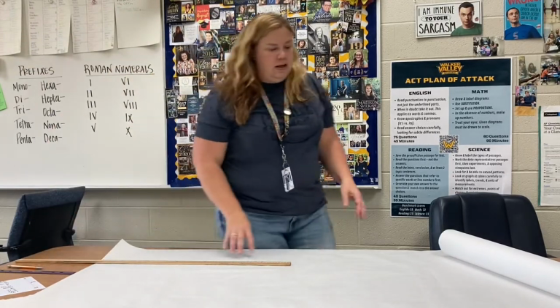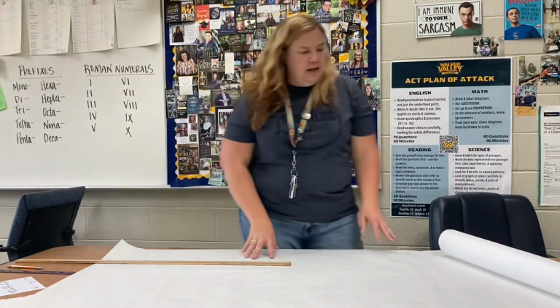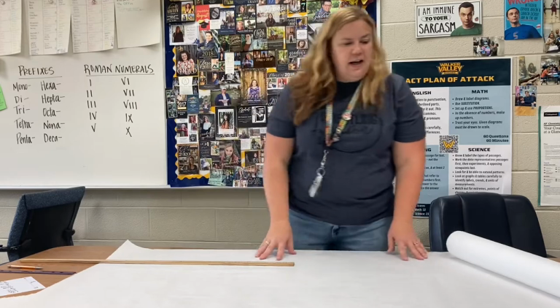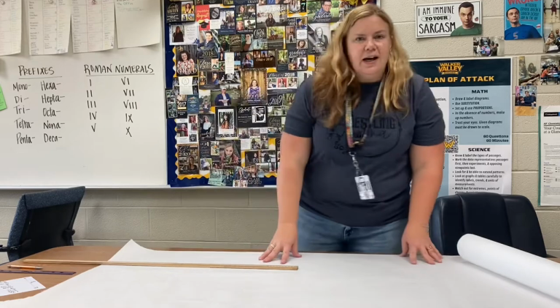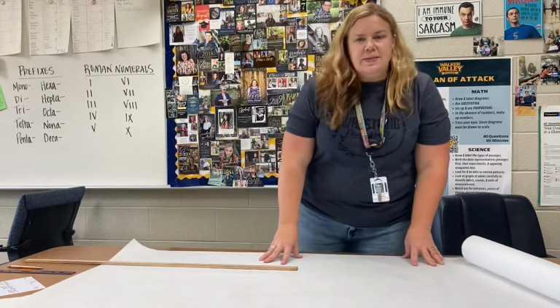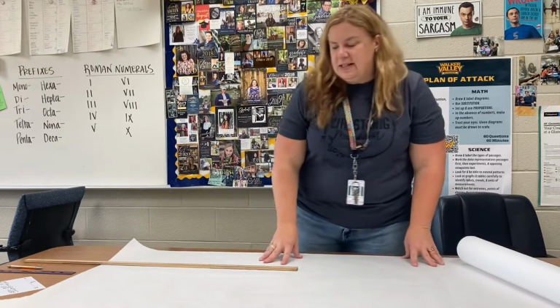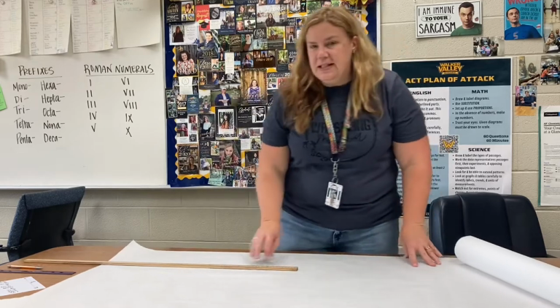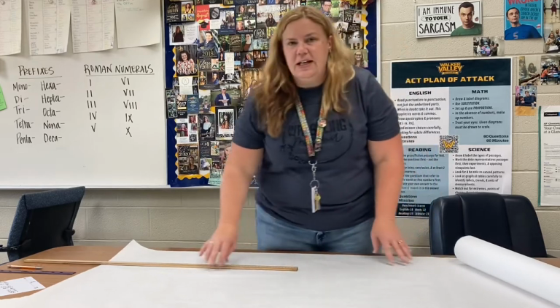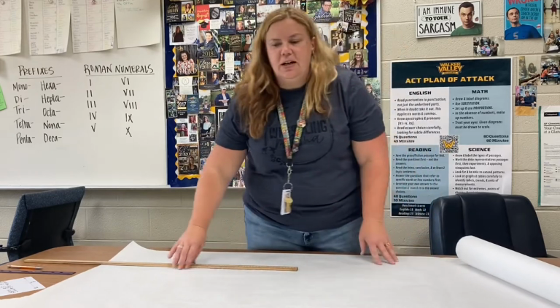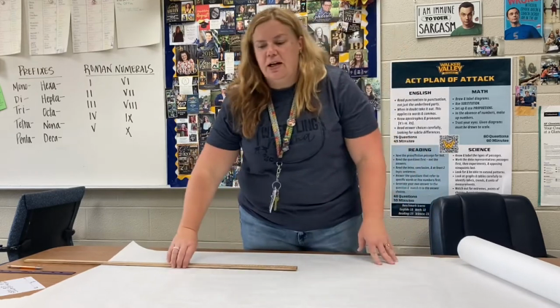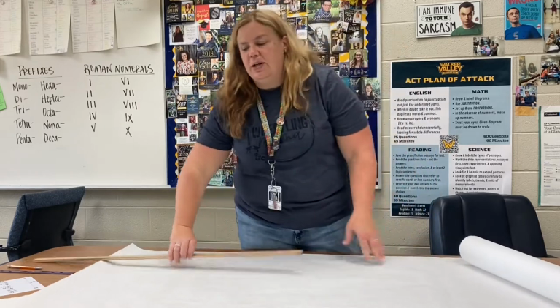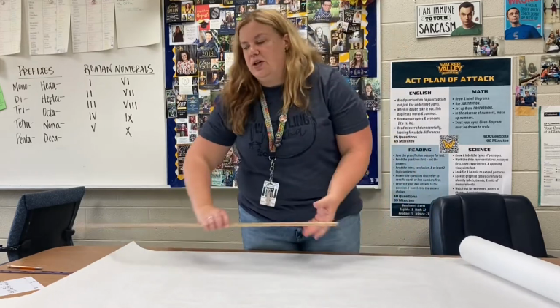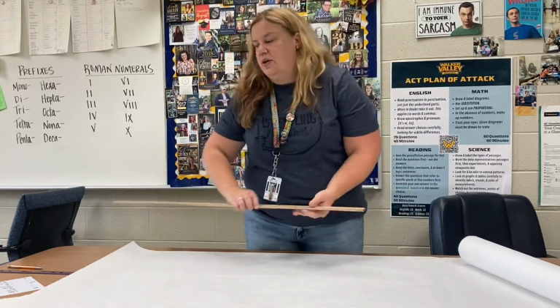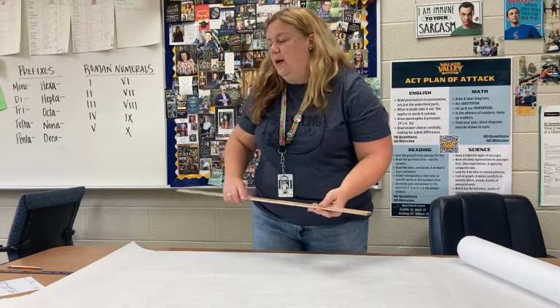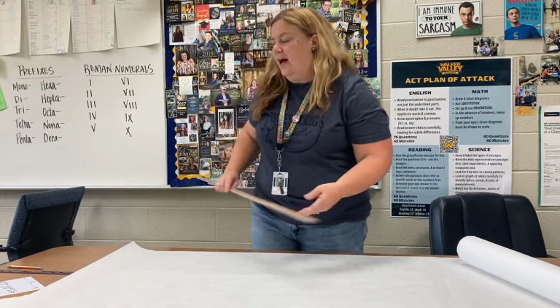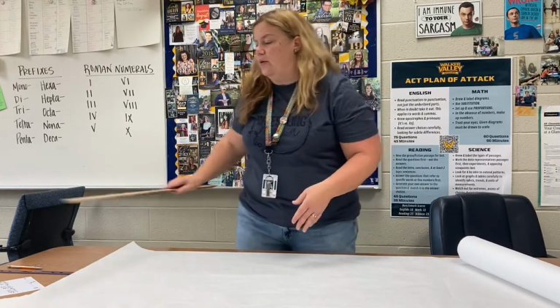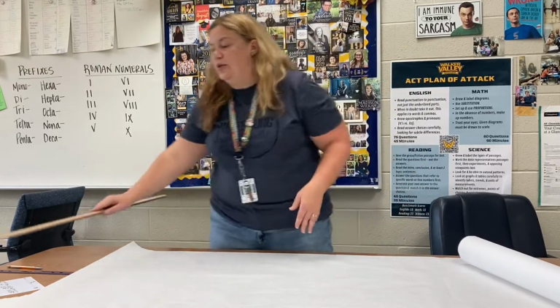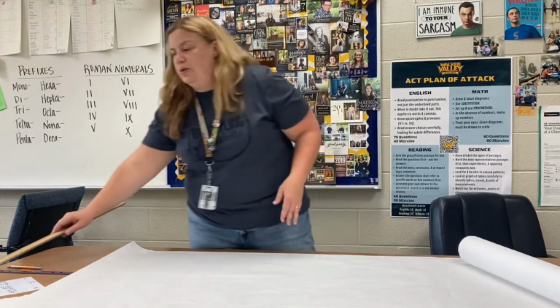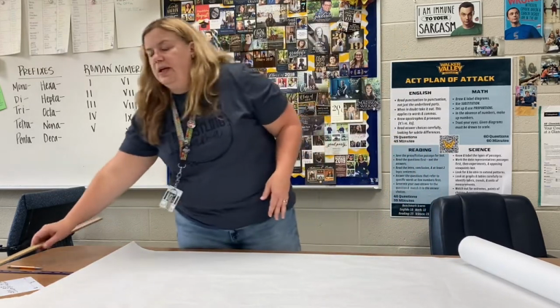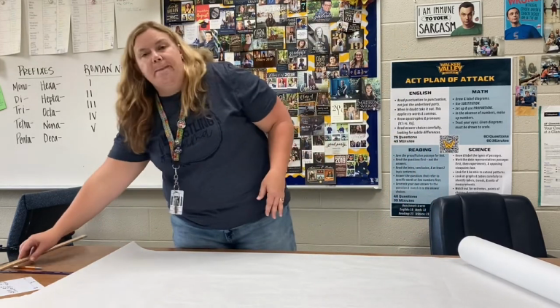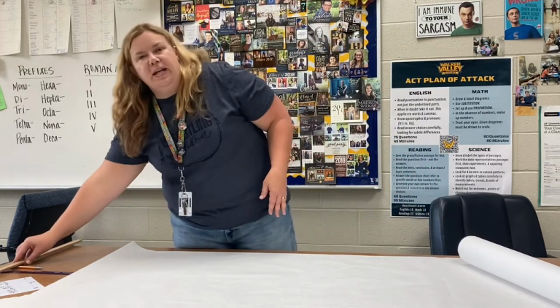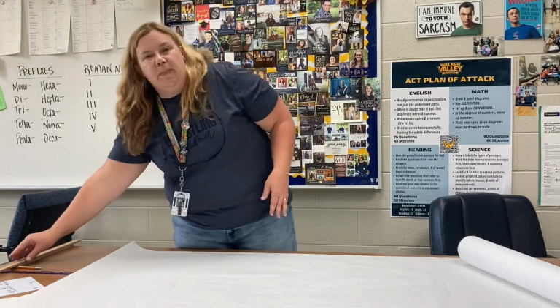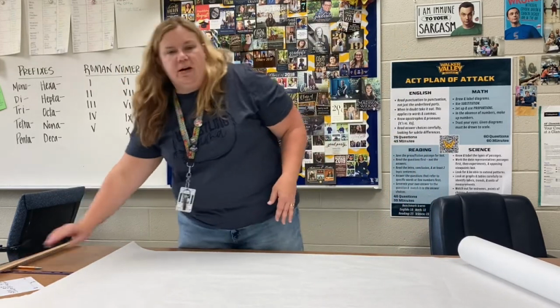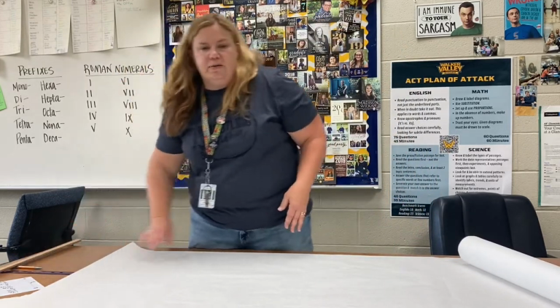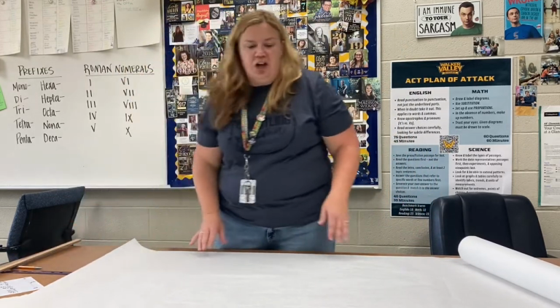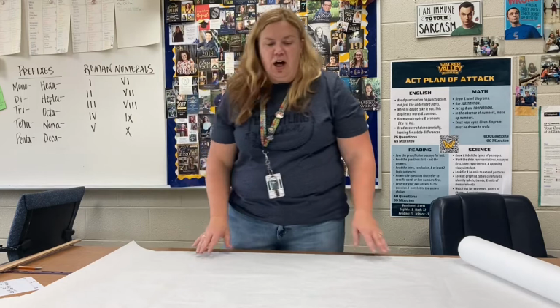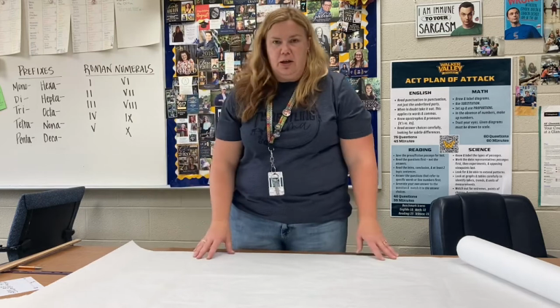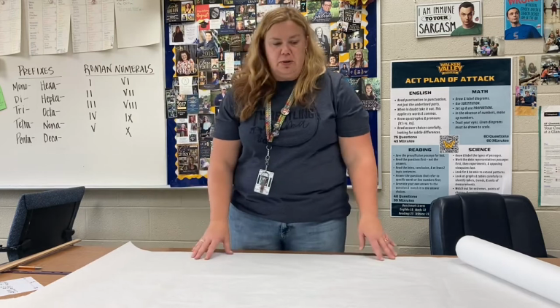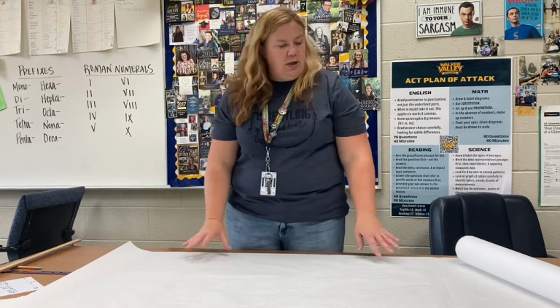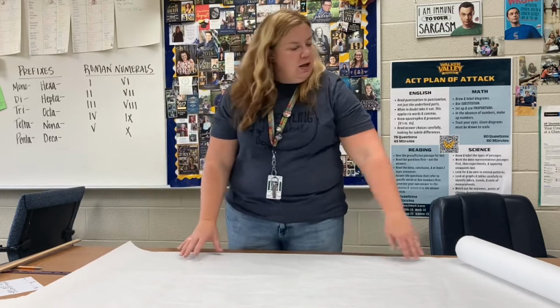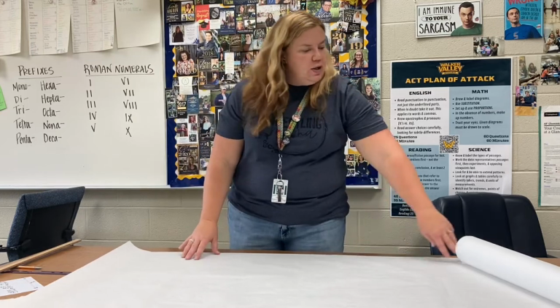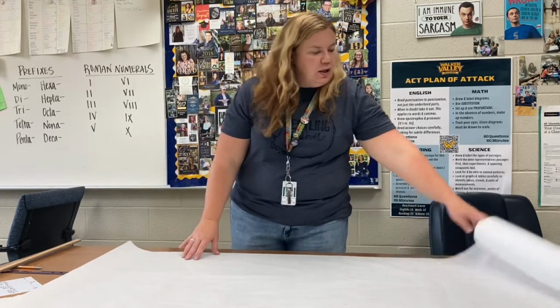Hey guys, Mrs. D here, and I'm going to show you how to make your pattern for your hot air balloon.